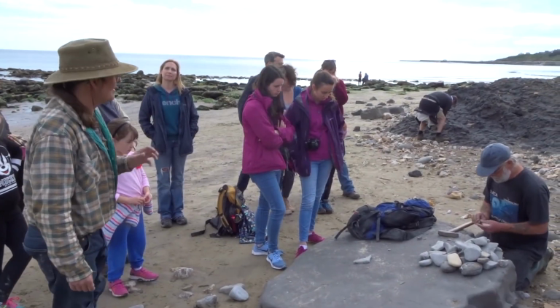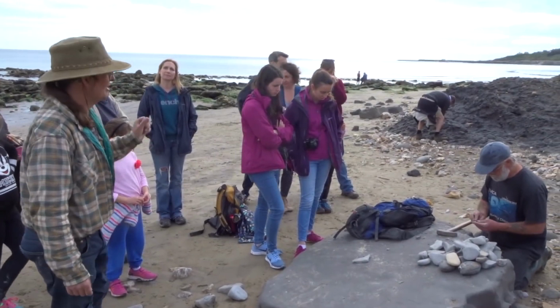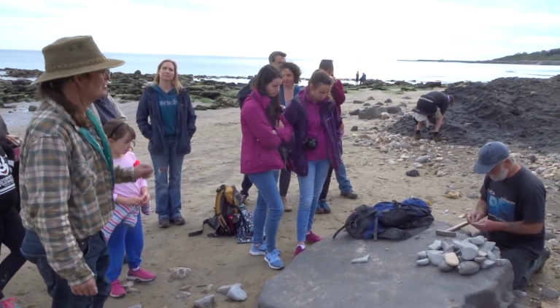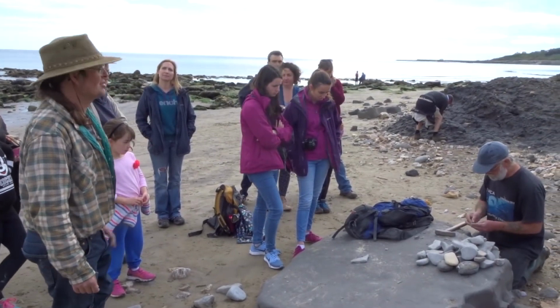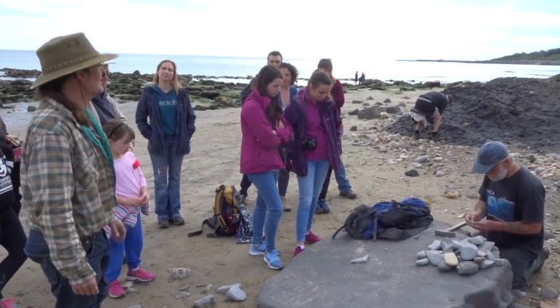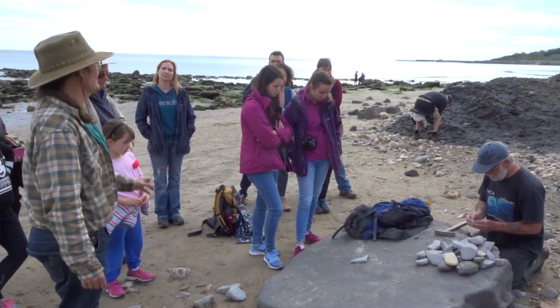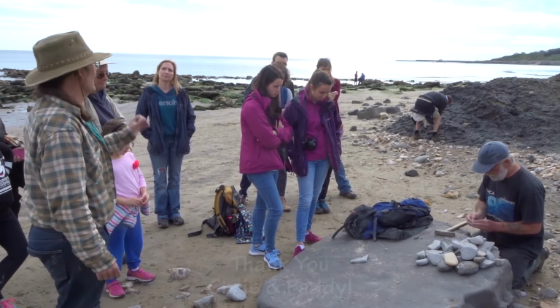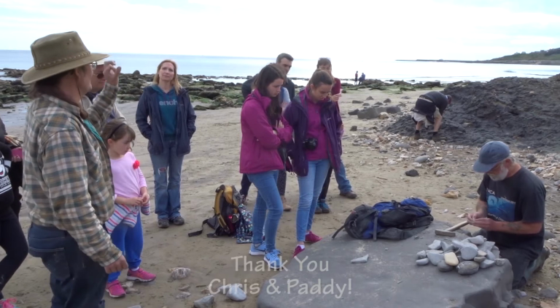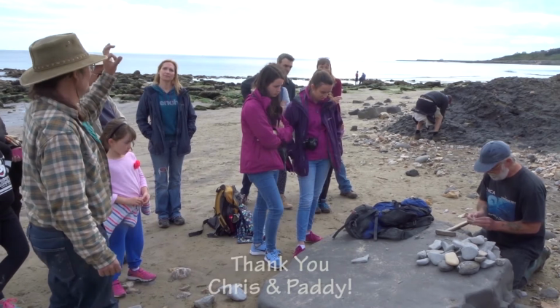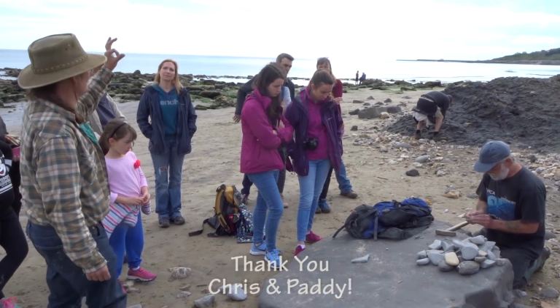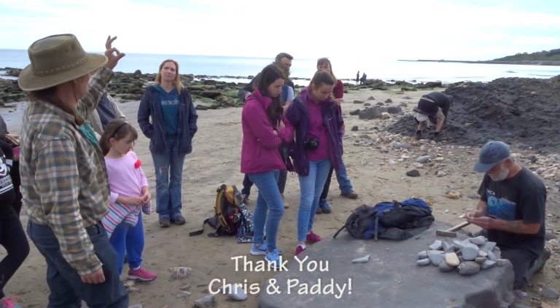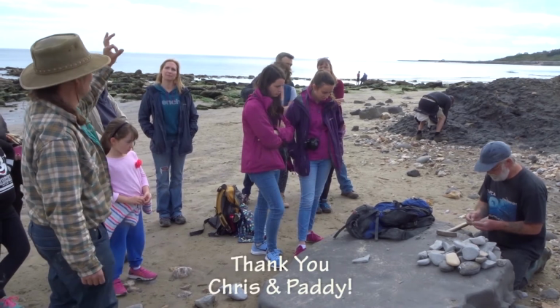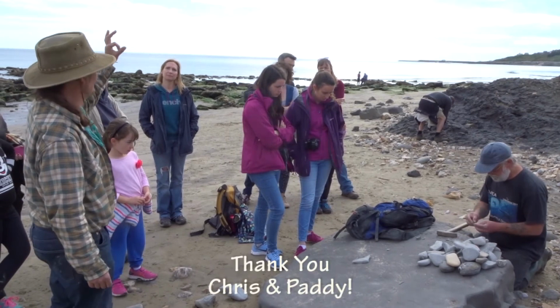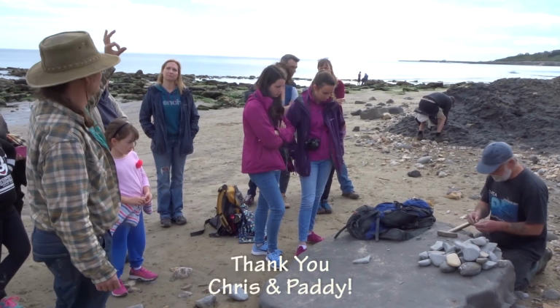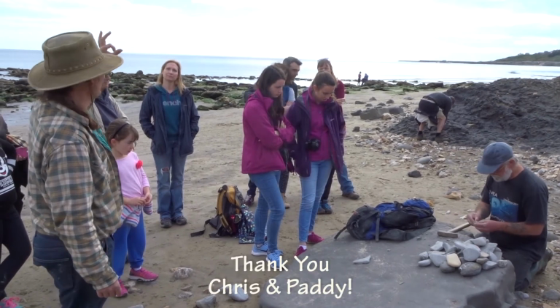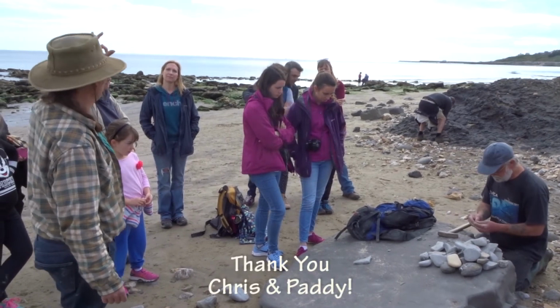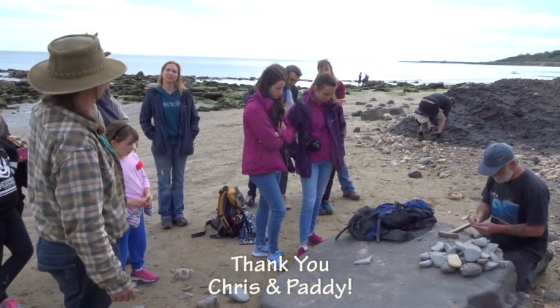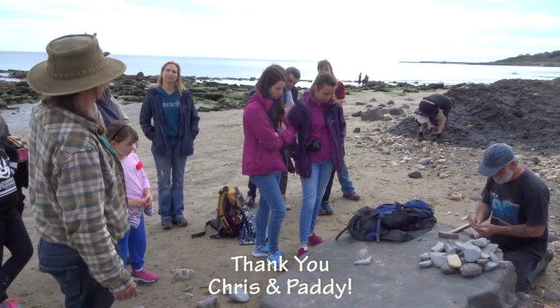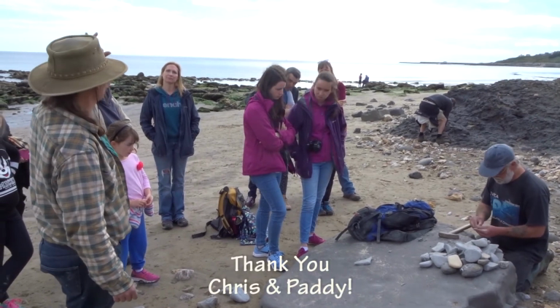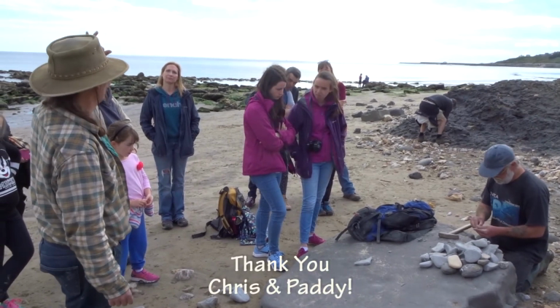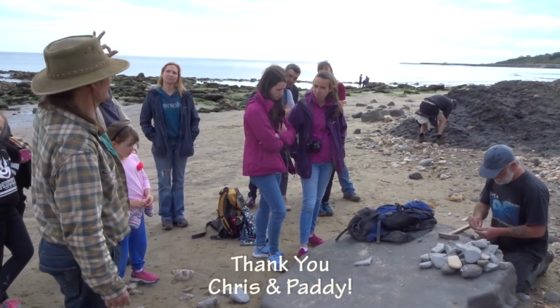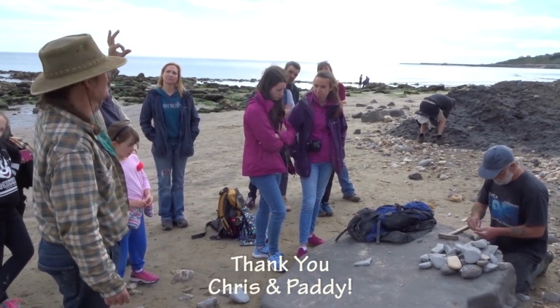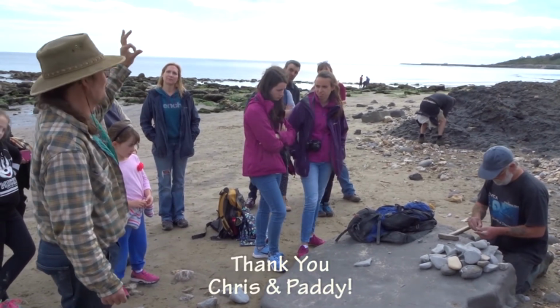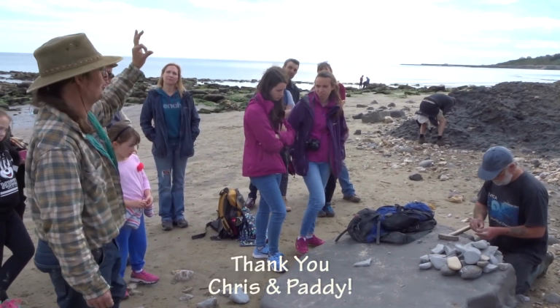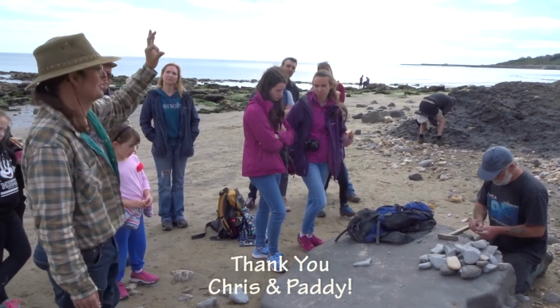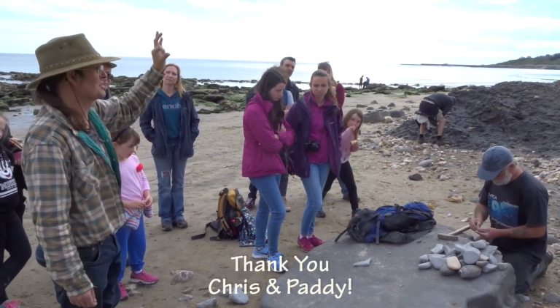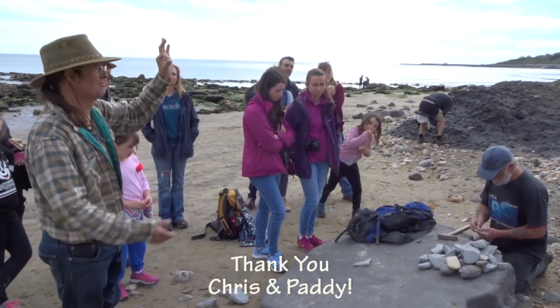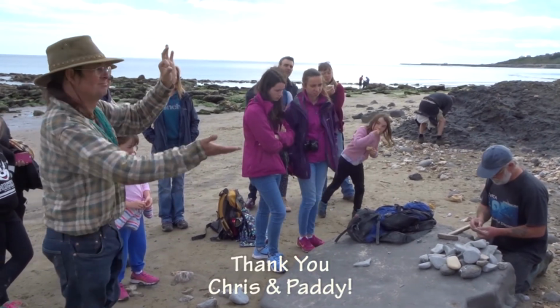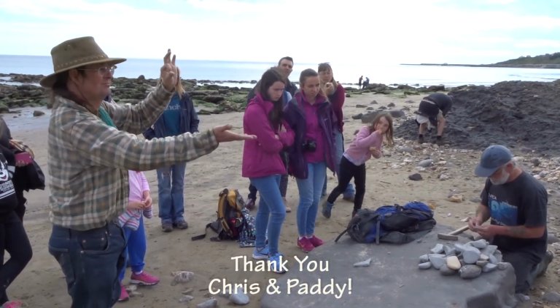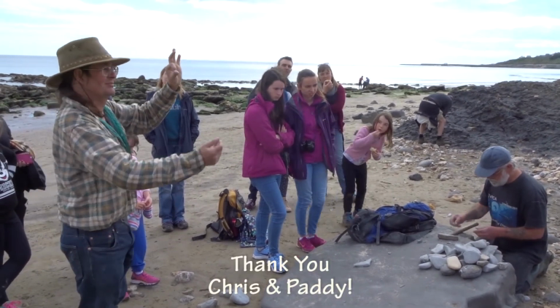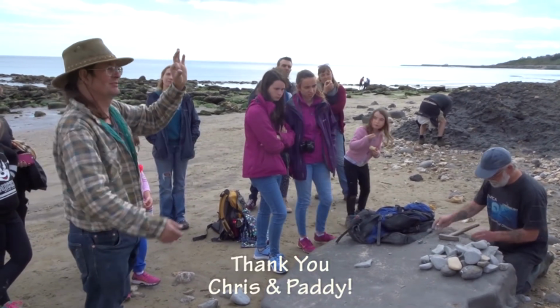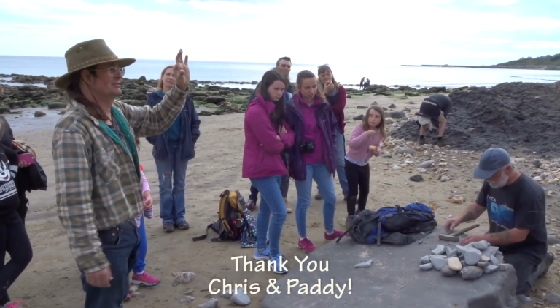Thank you so much Chris and Paddy for a very inspiring fossil walk. I loved it.